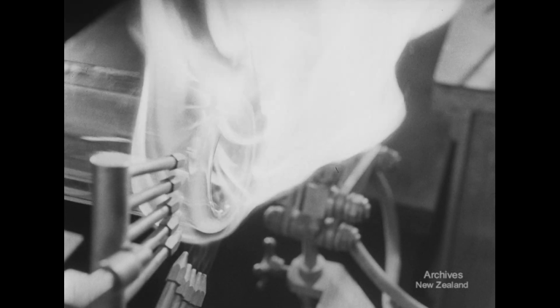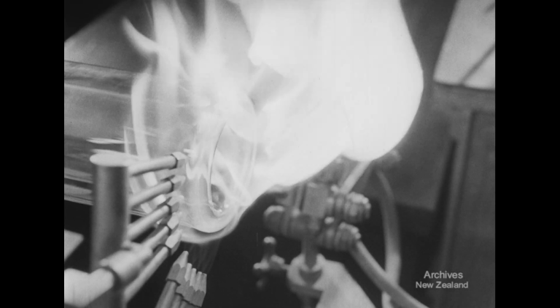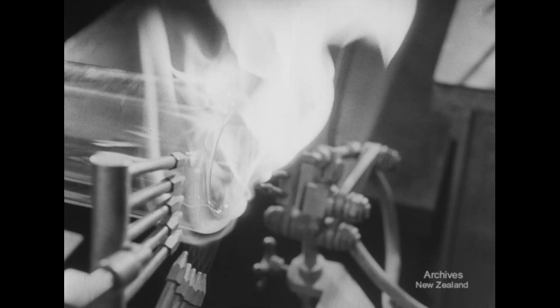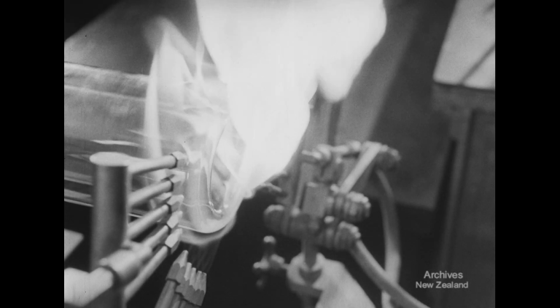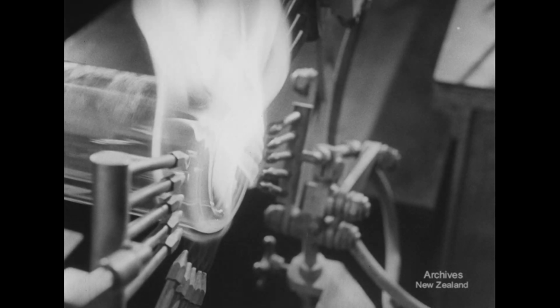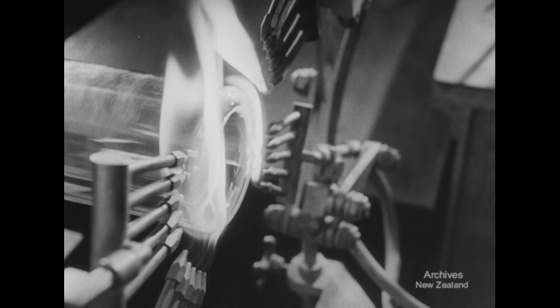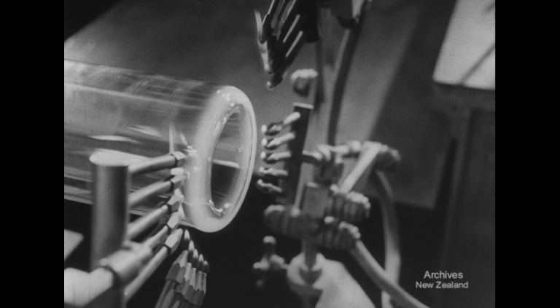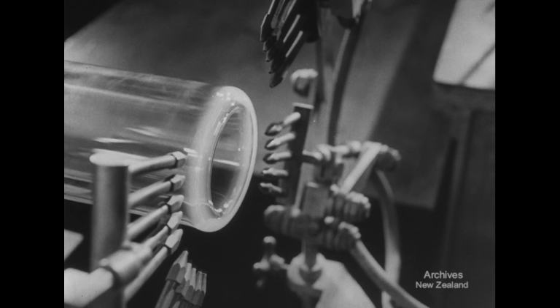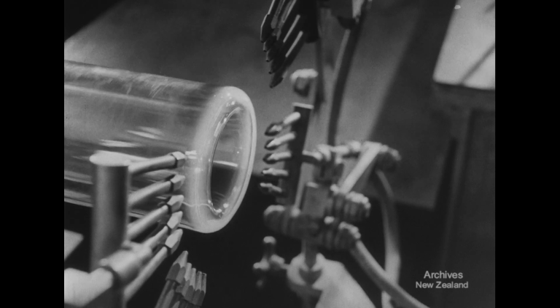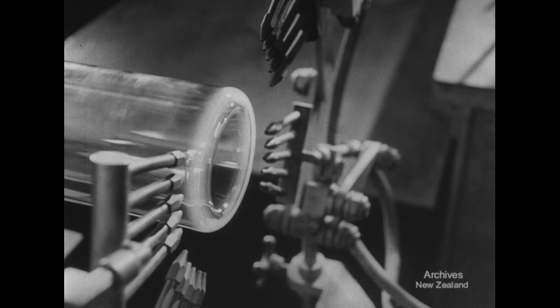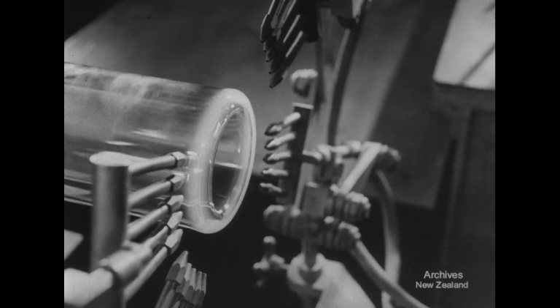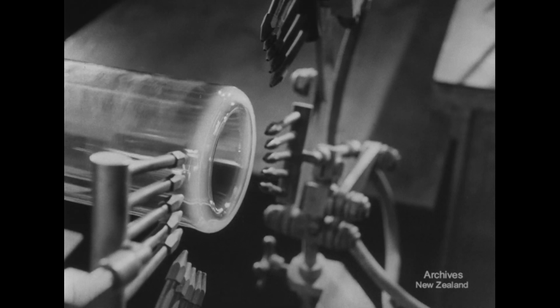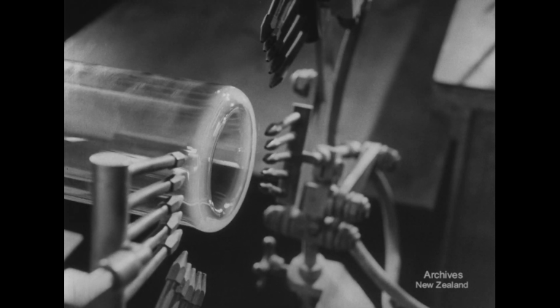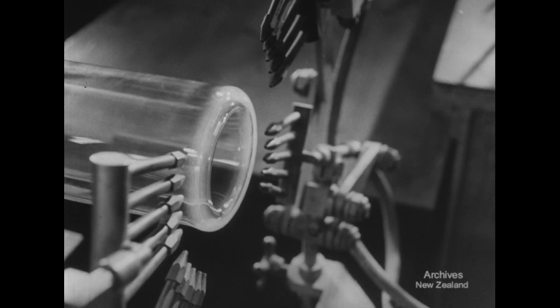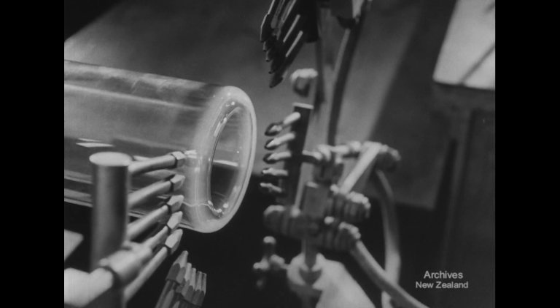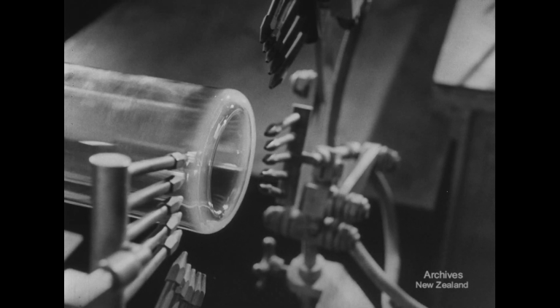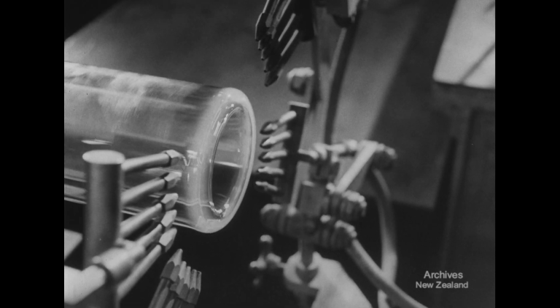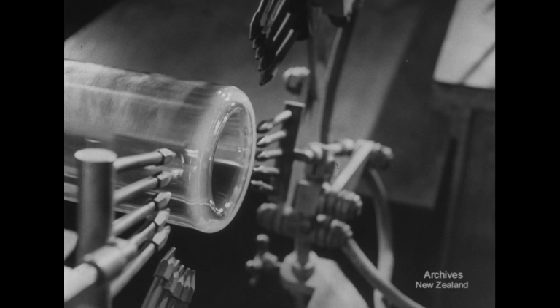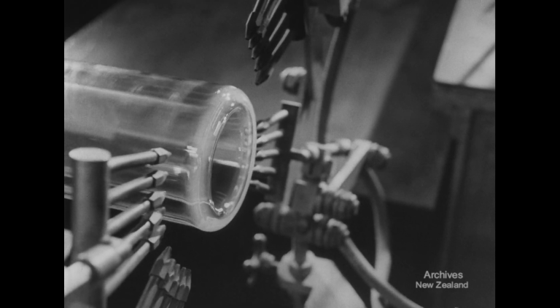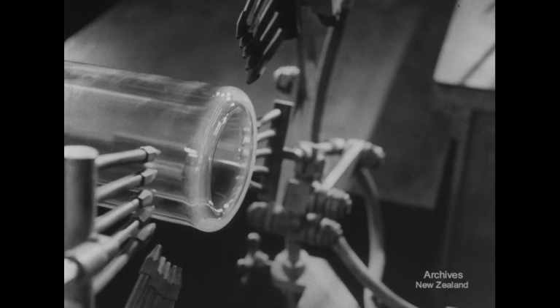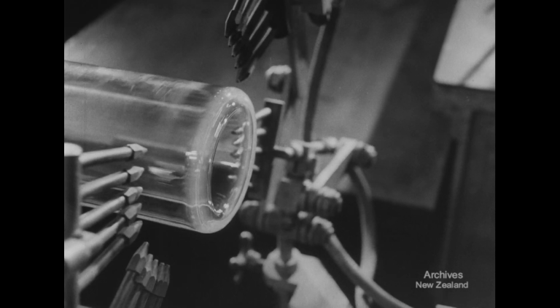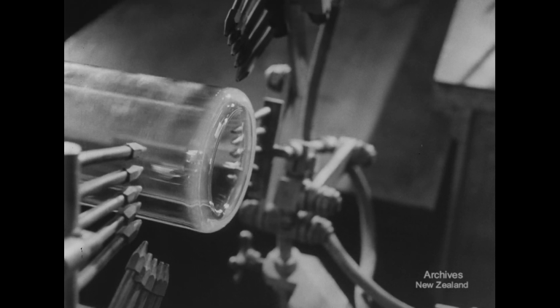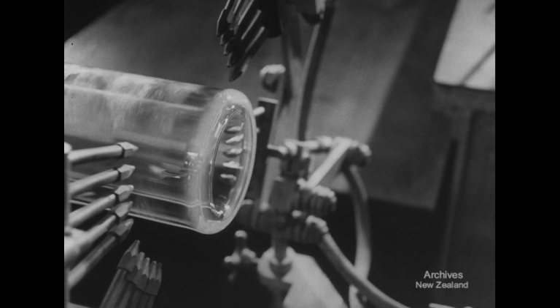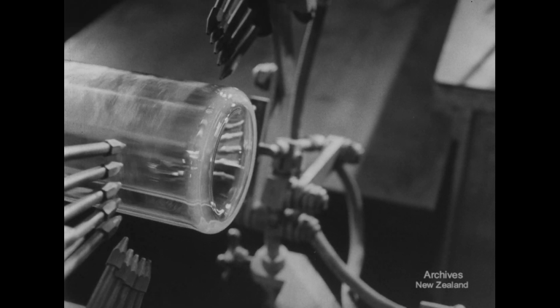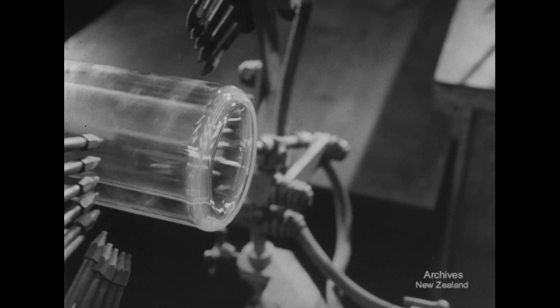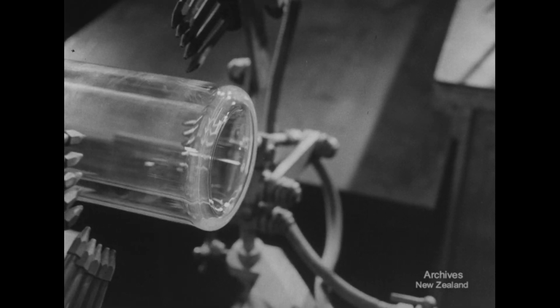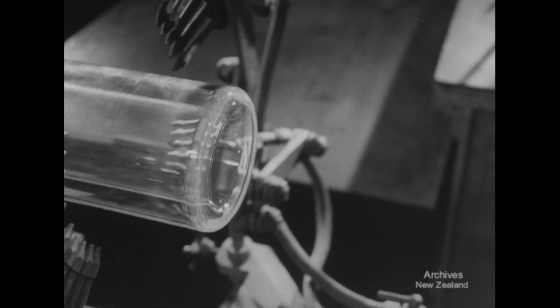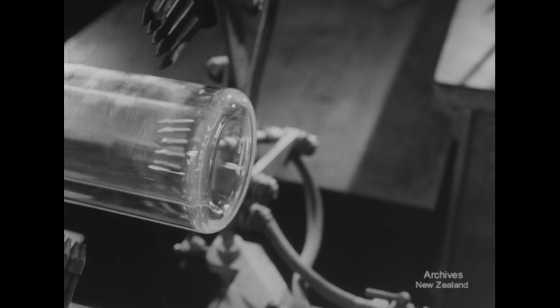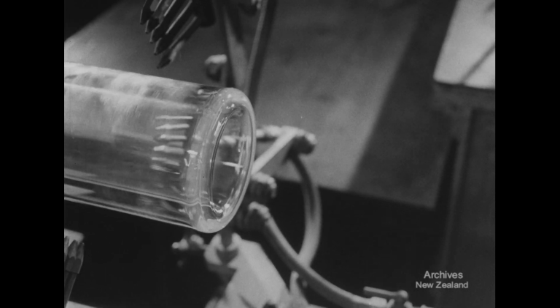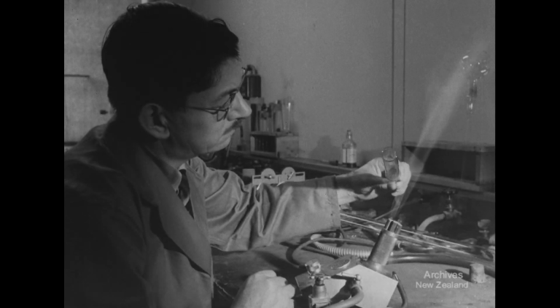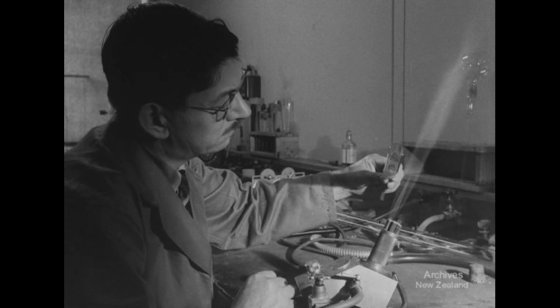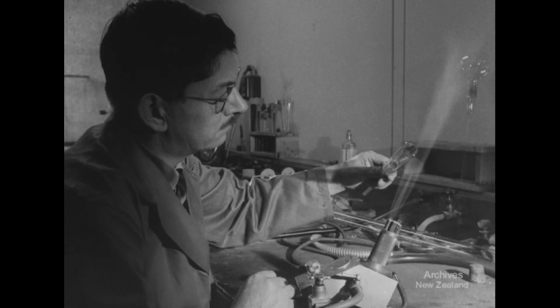The bigger pieces, like this Dewar's flask, are worked on the standard glass-turning lathe, specially made for the job.